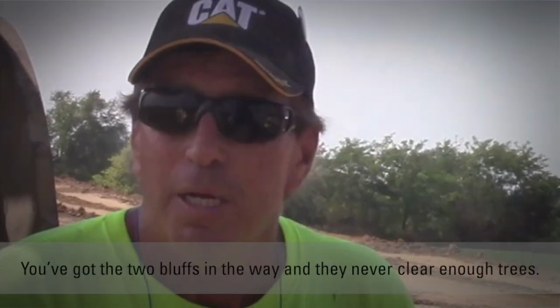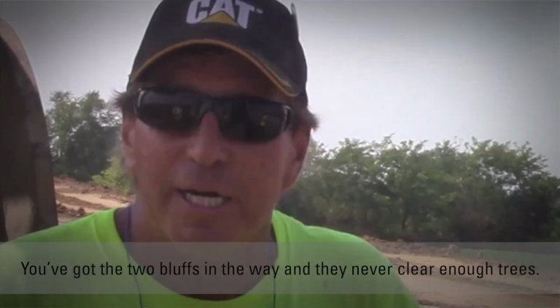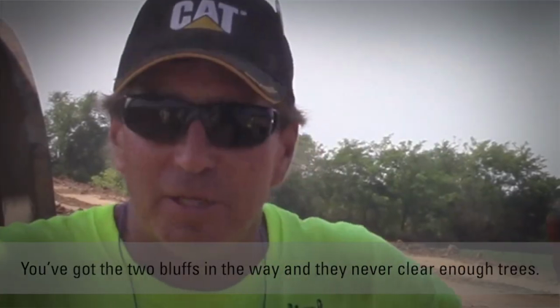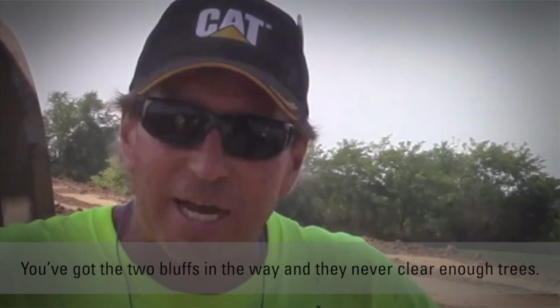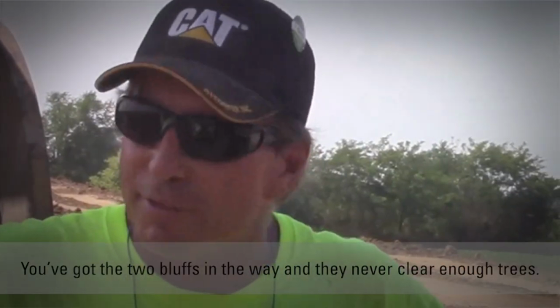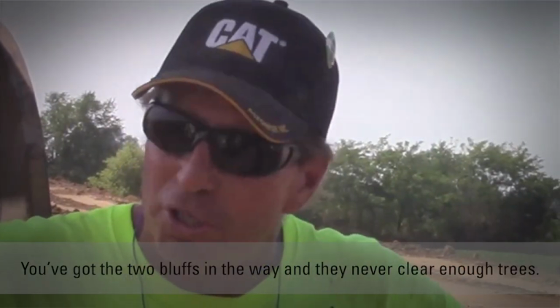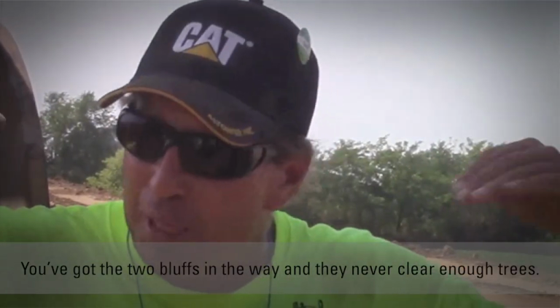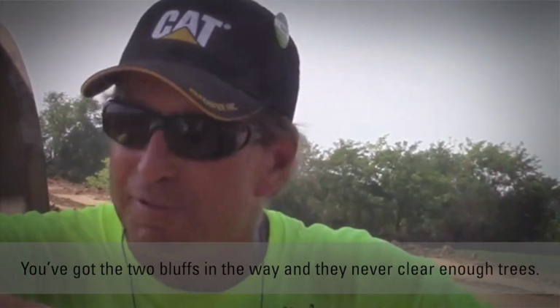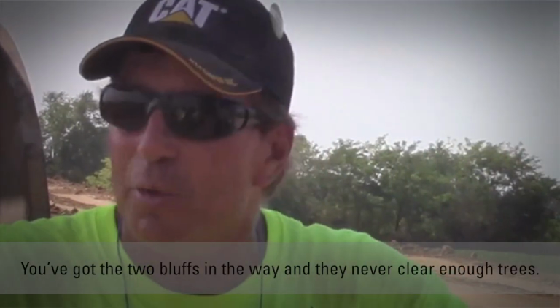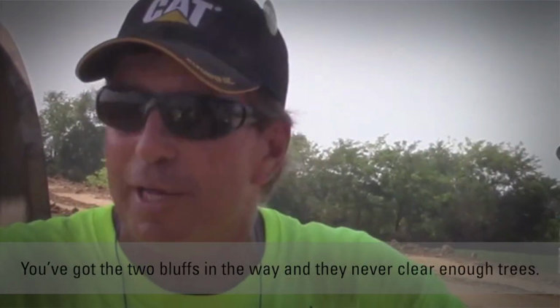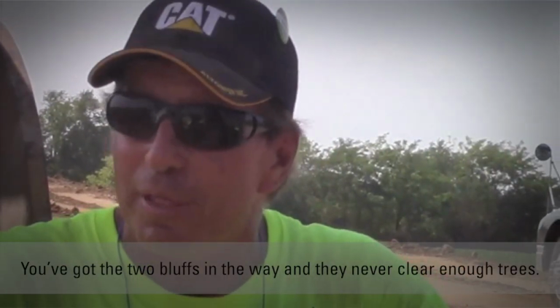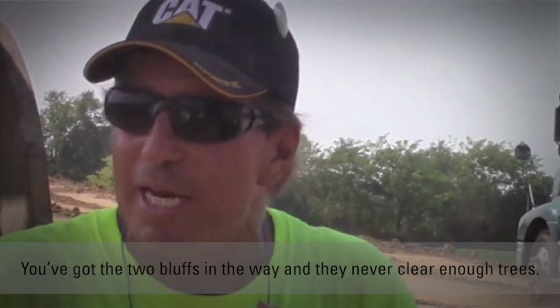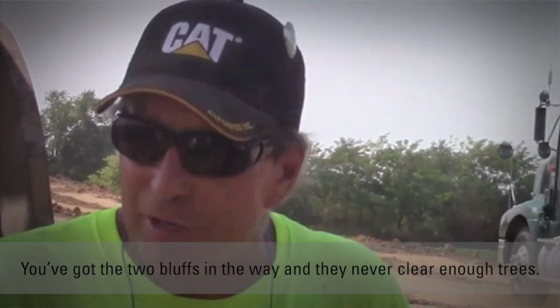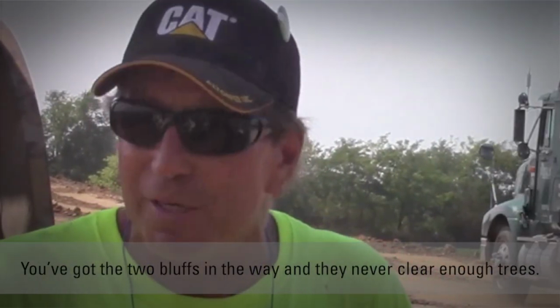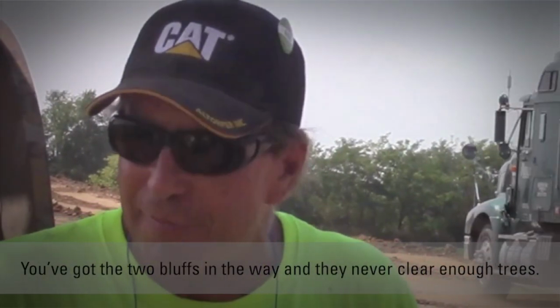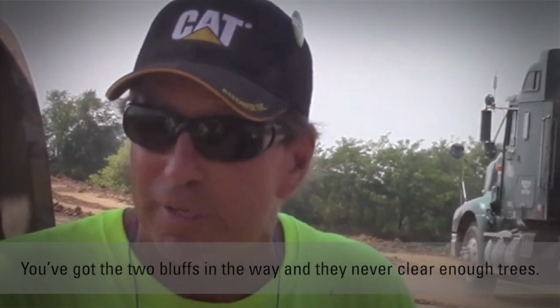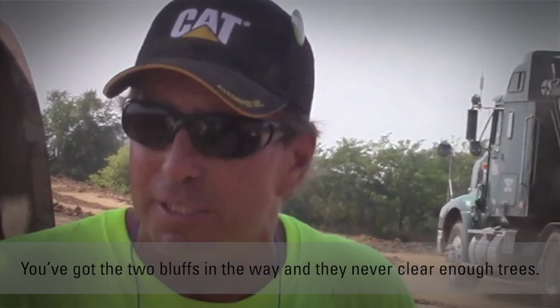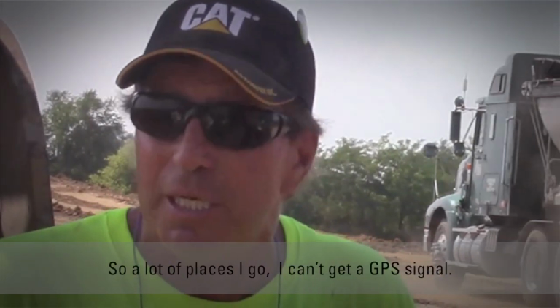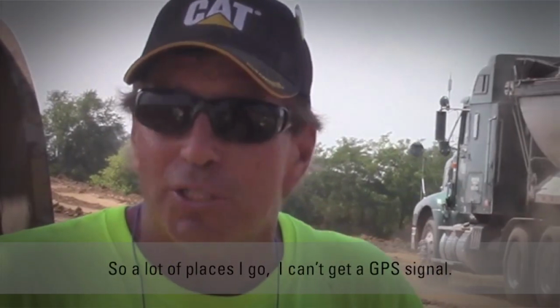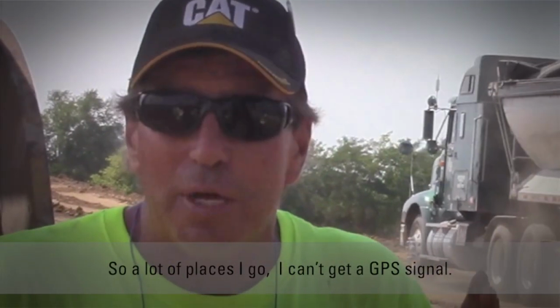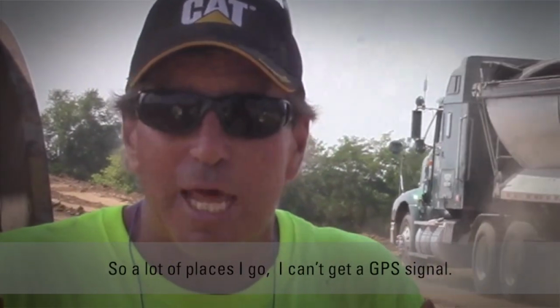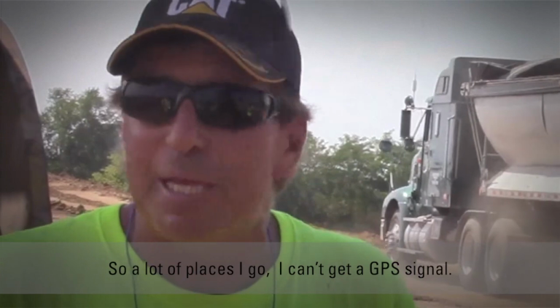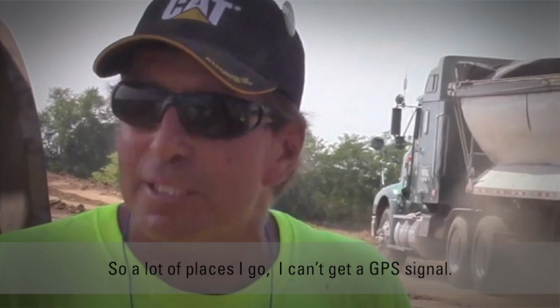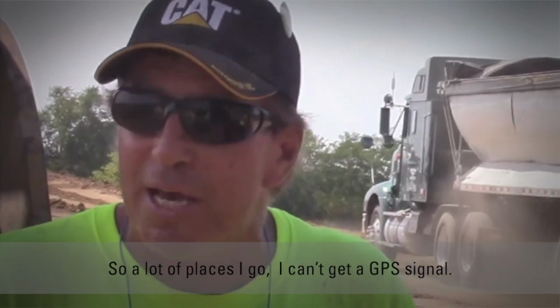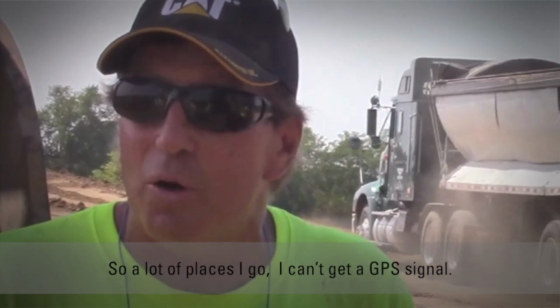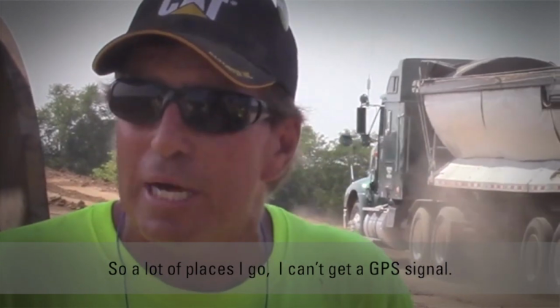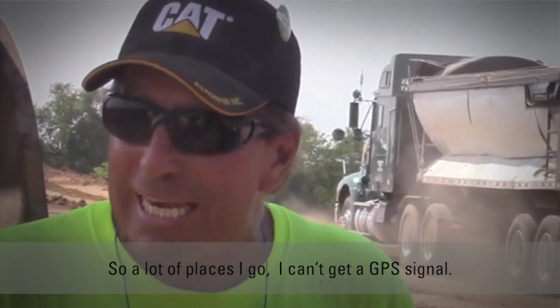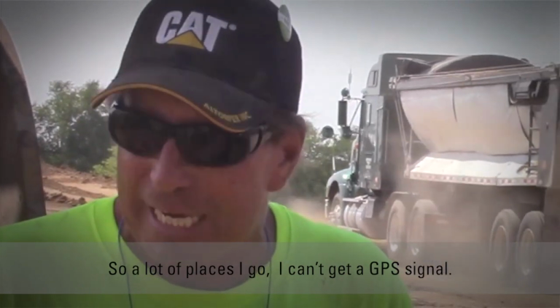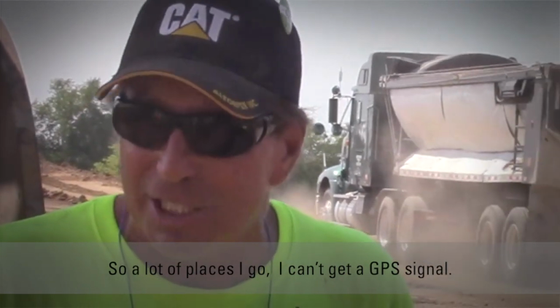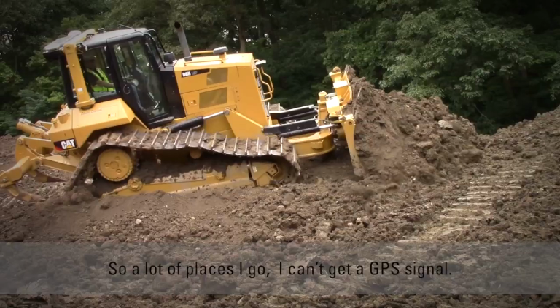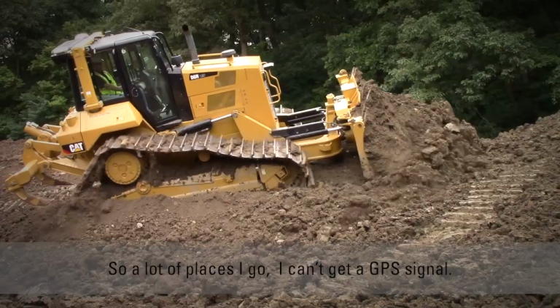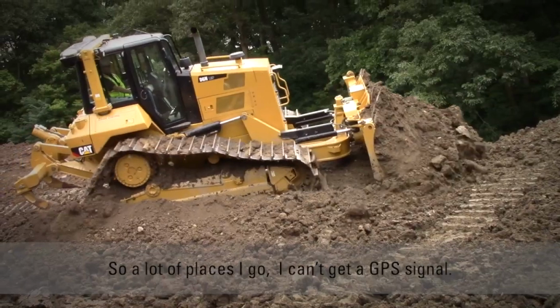You've got the two bluffs in the way and they never cleared enough trees. So a lot of places I go, I can't get GPS signal.